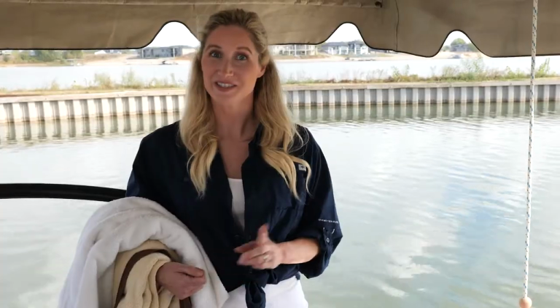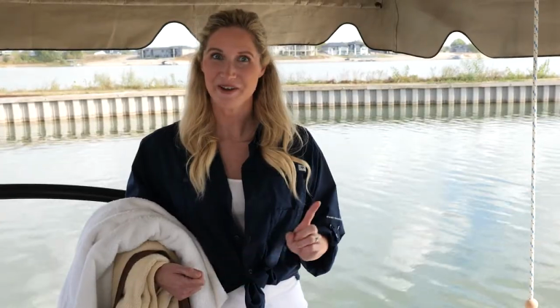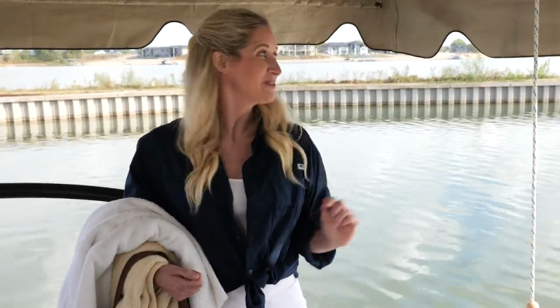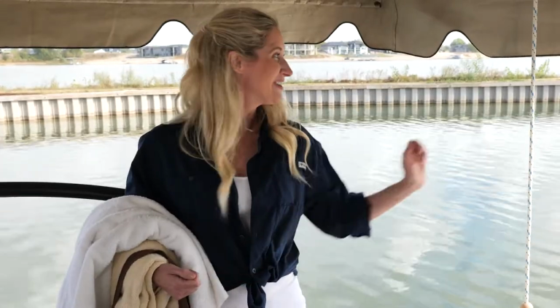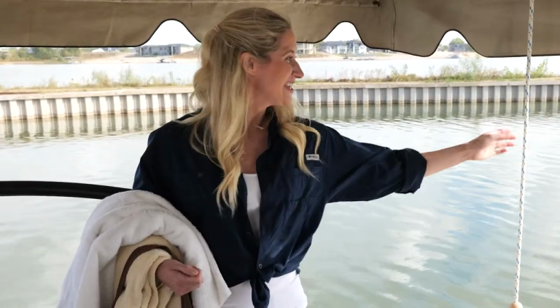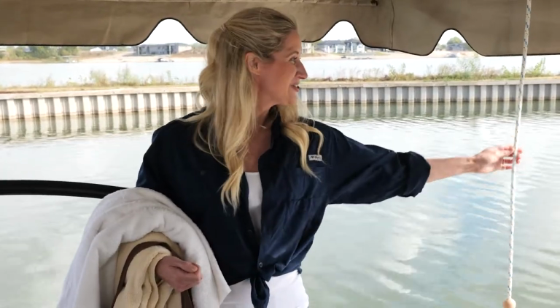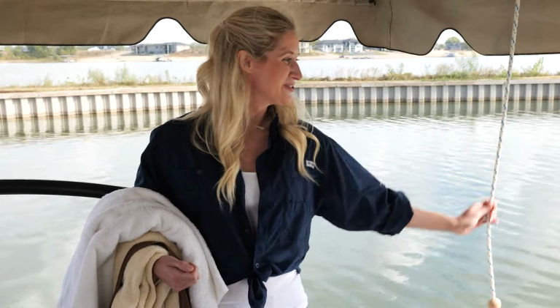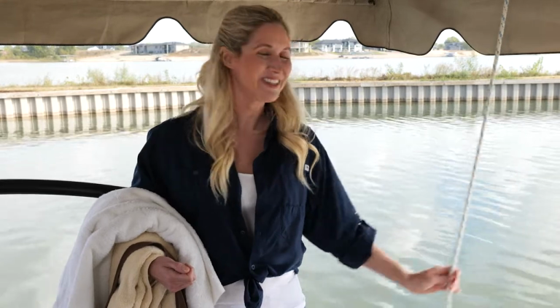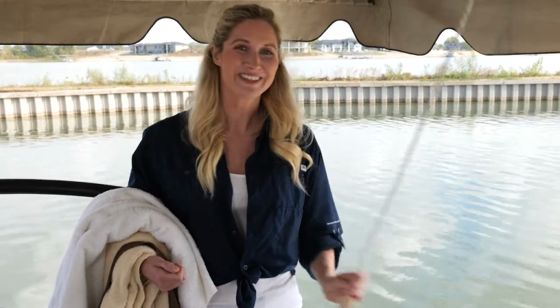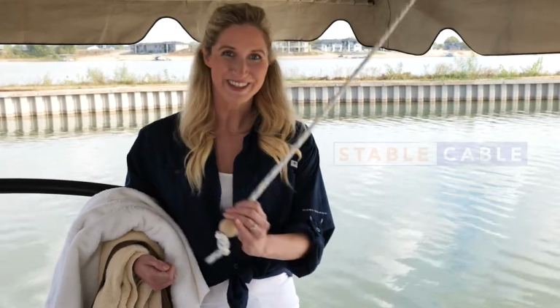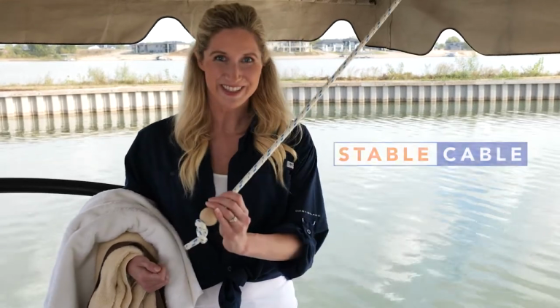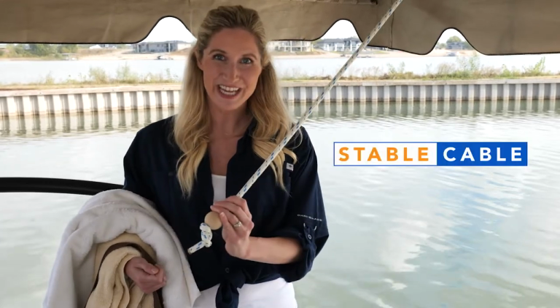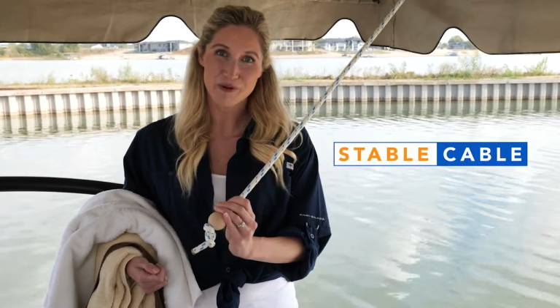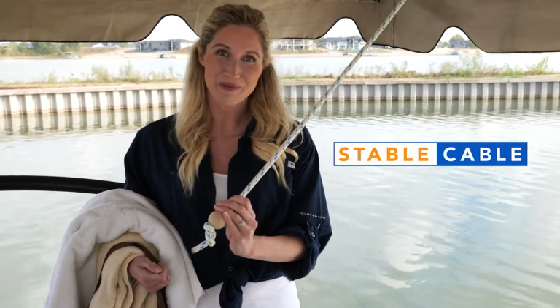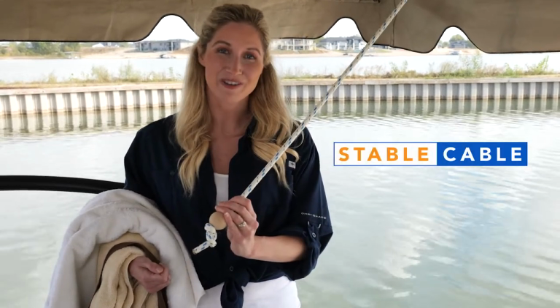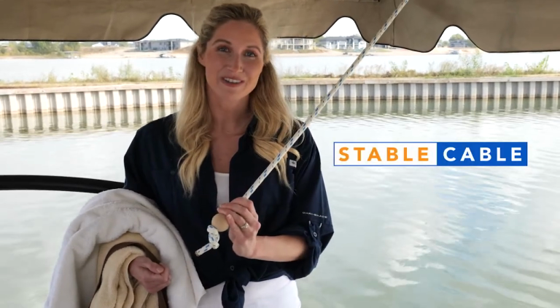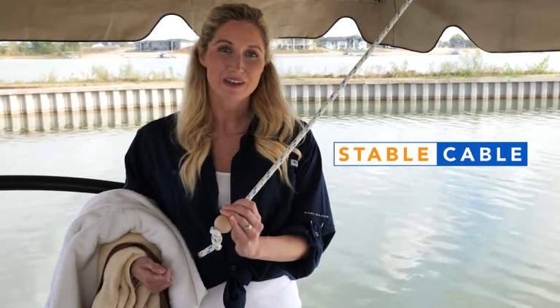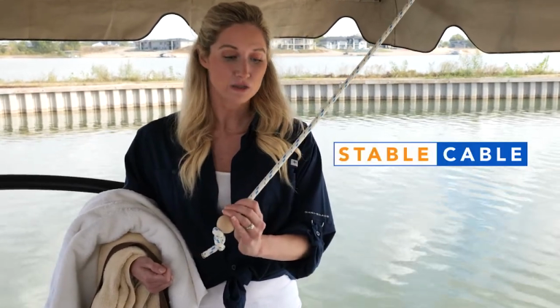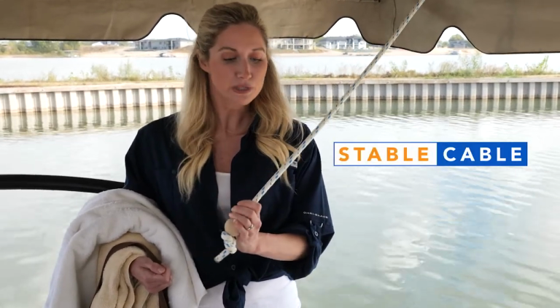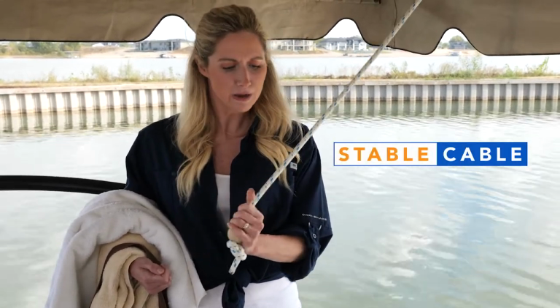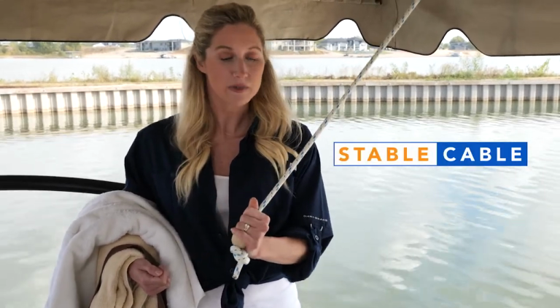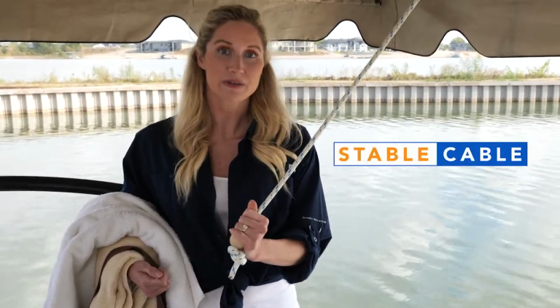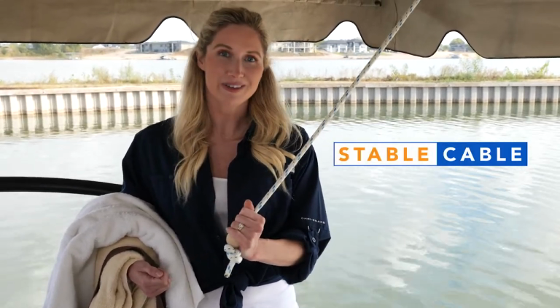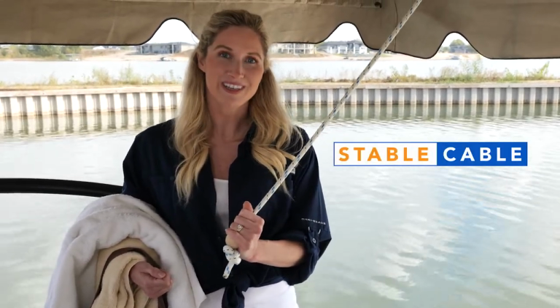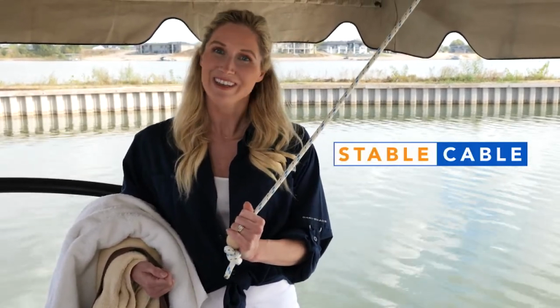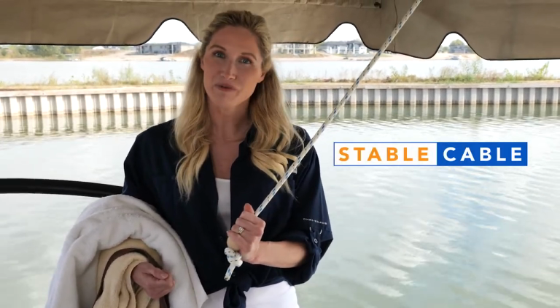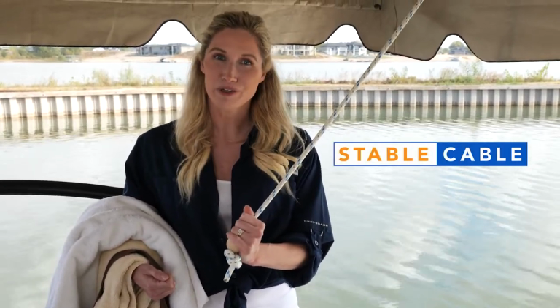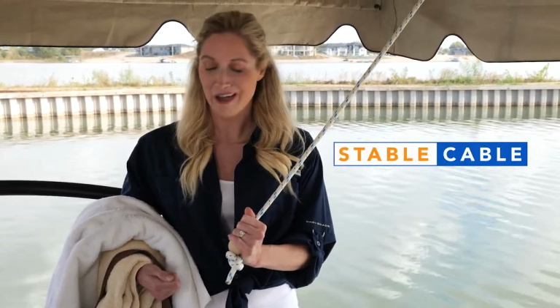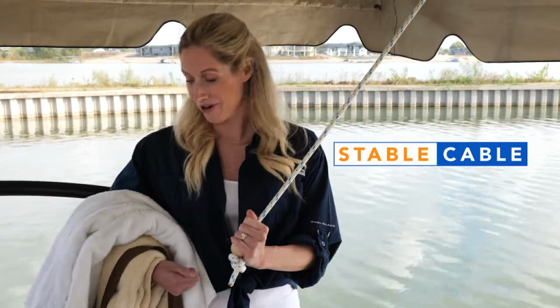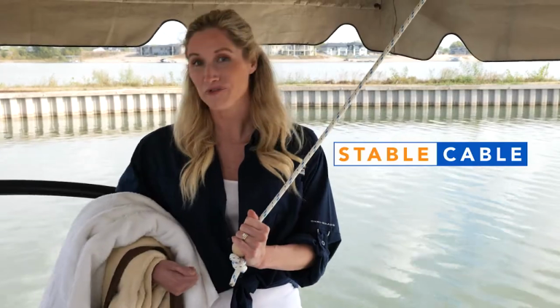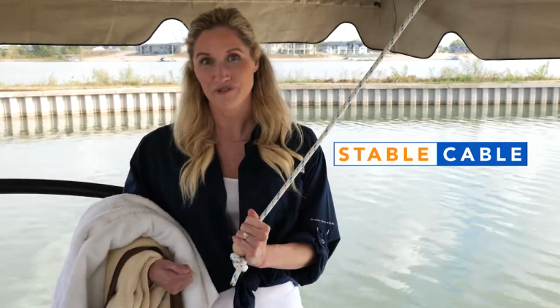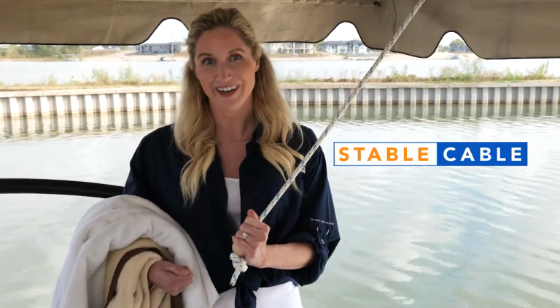So introducing the Stable Cable — a tool to help give you stability even when you have an armful of gear.